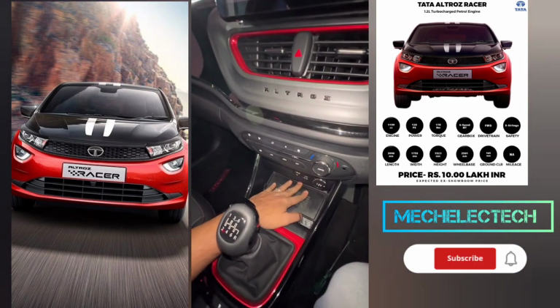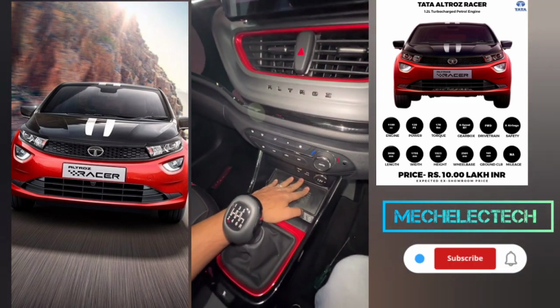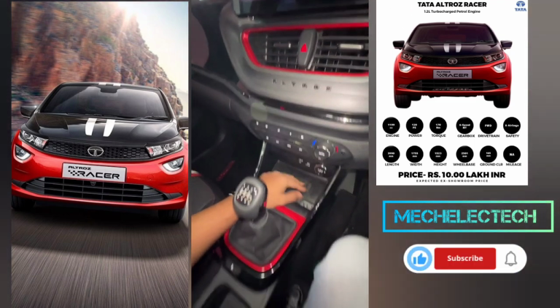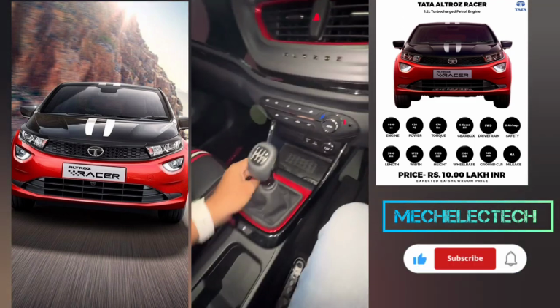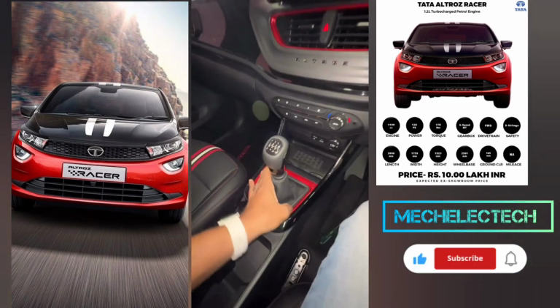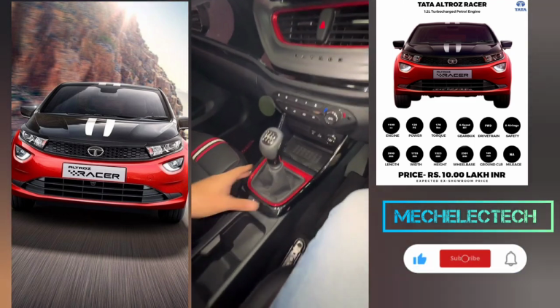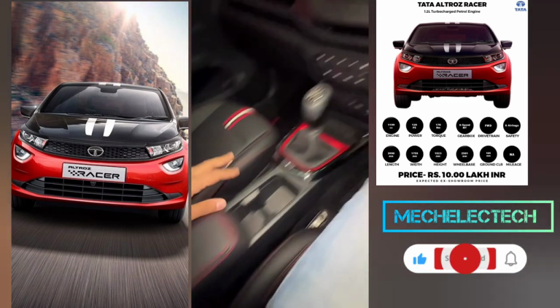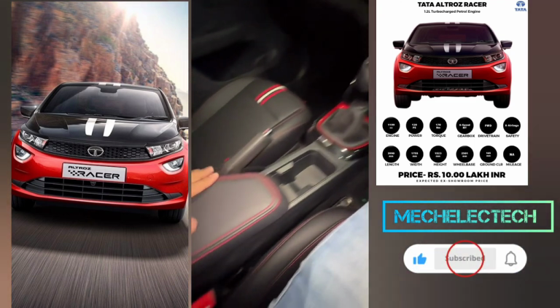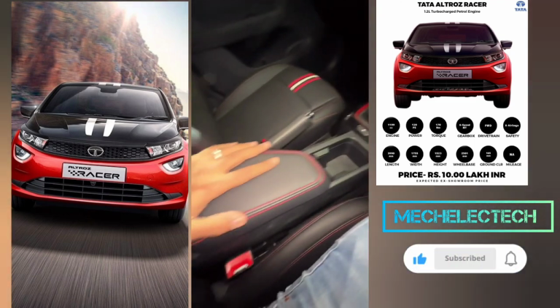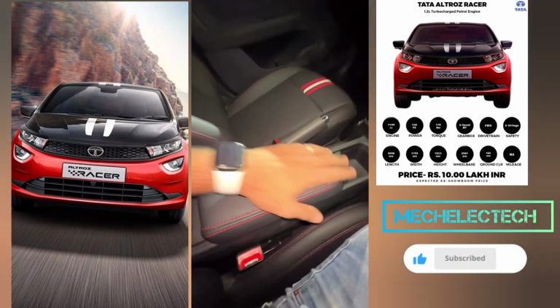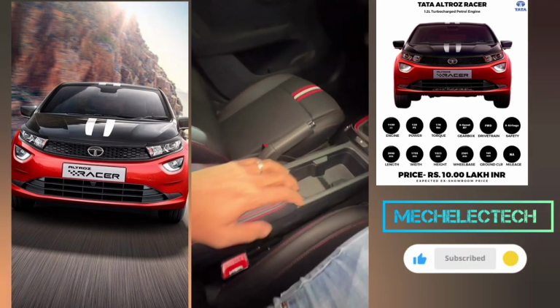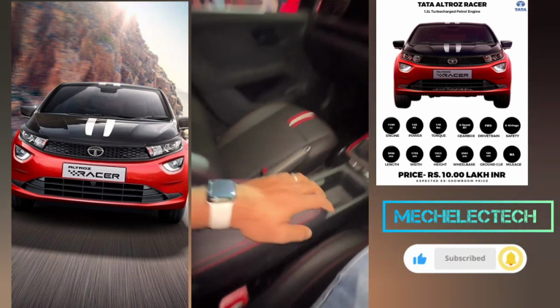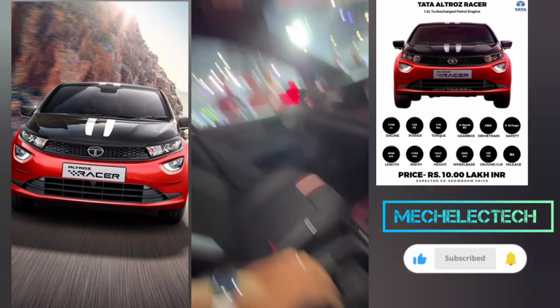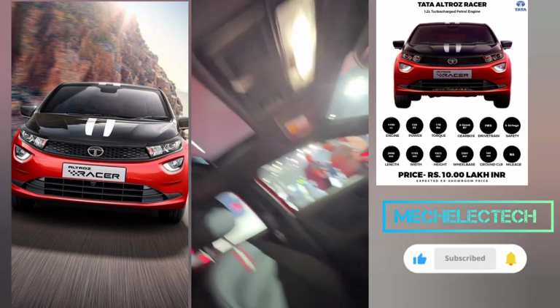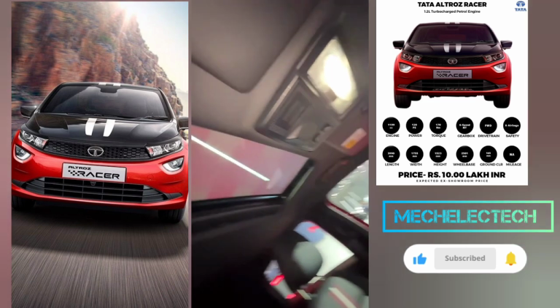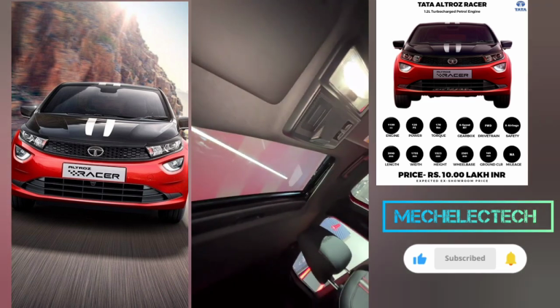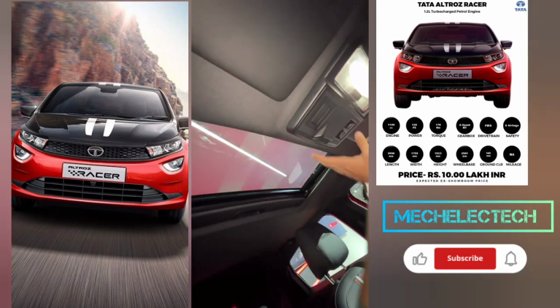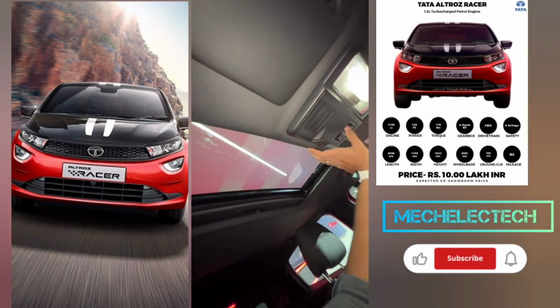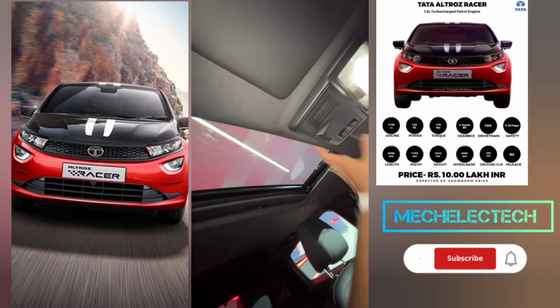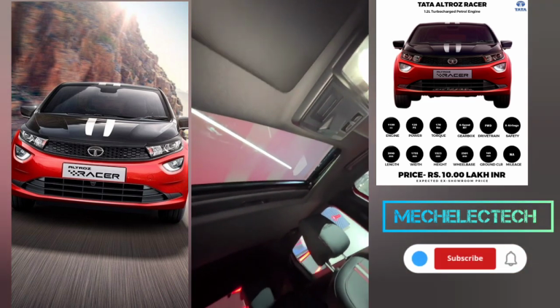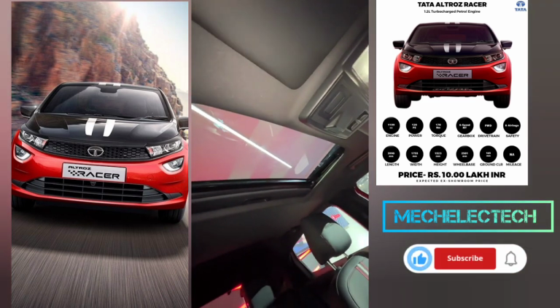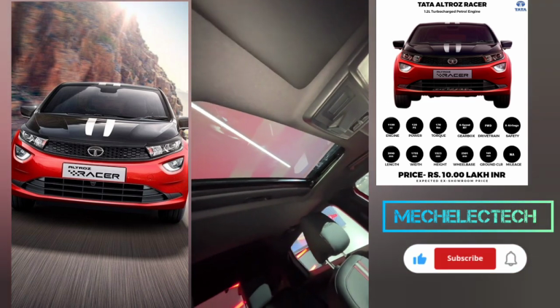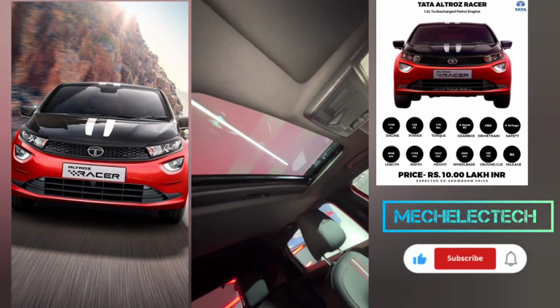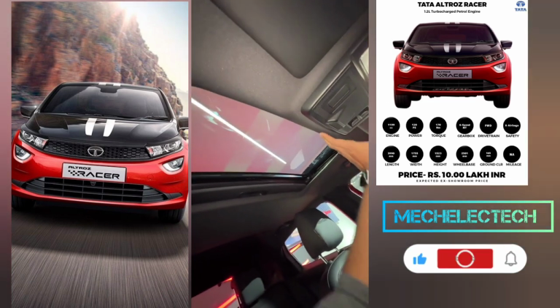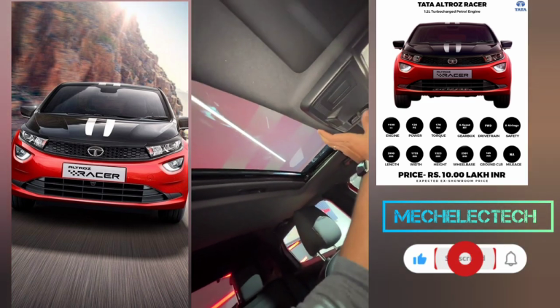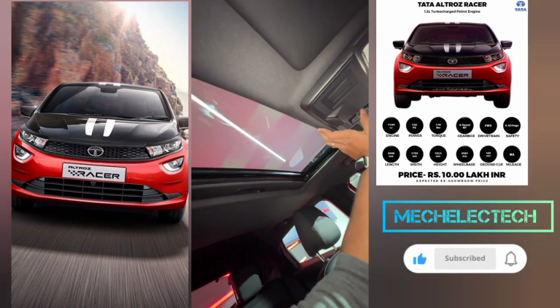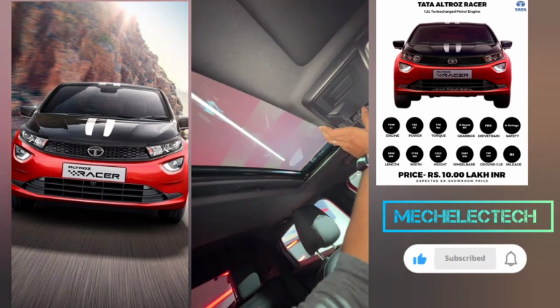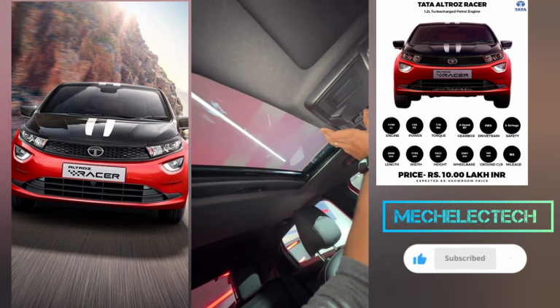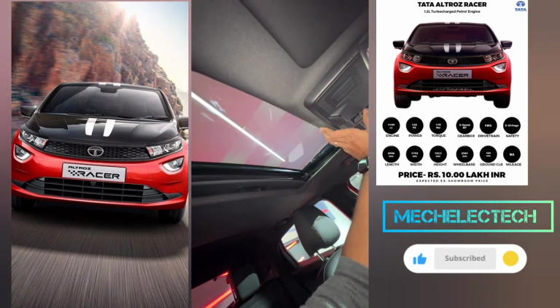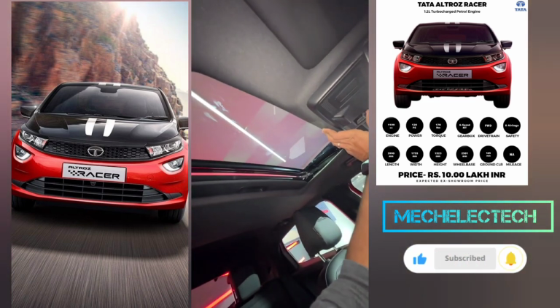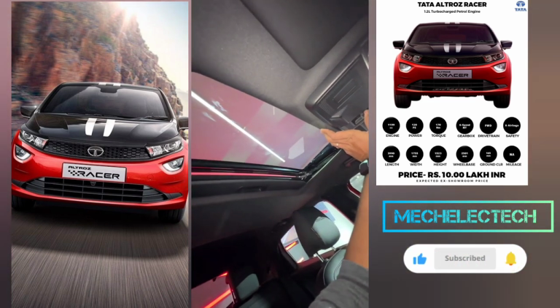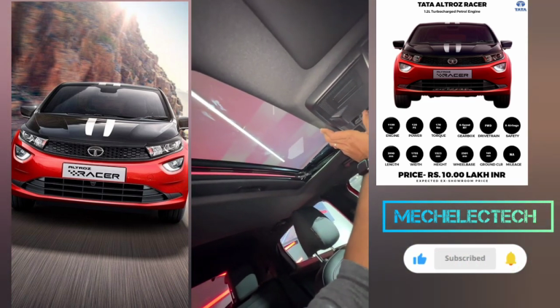There's a wireless charging pad and red inserts here and there. They slide right in behind and you get a sunroof too. You finally get a sunroof.